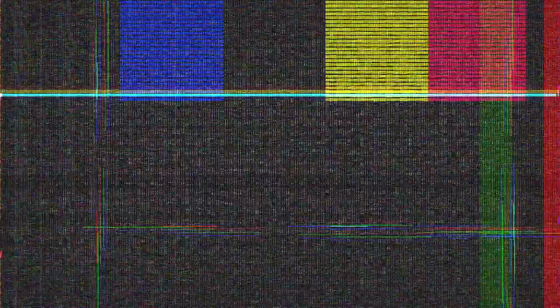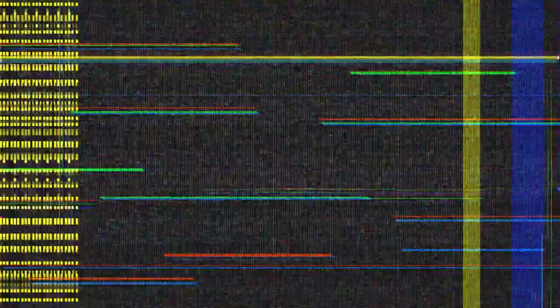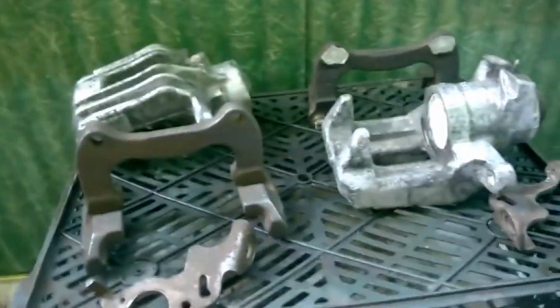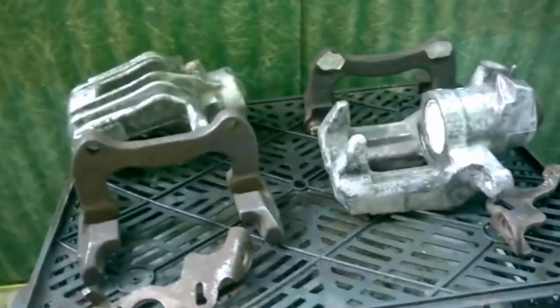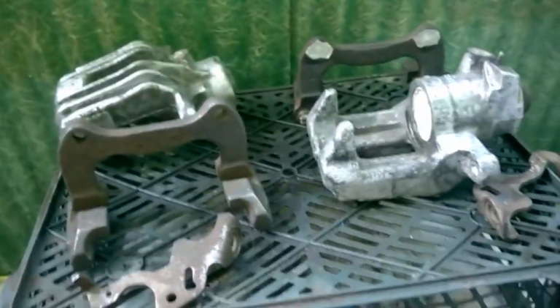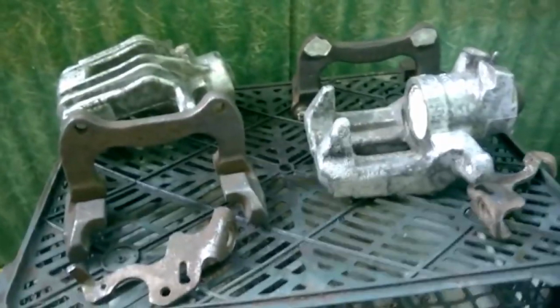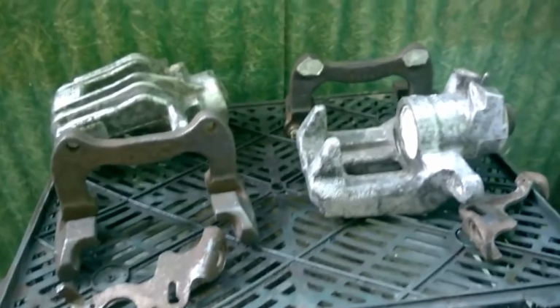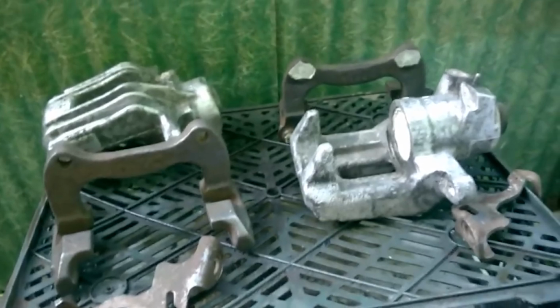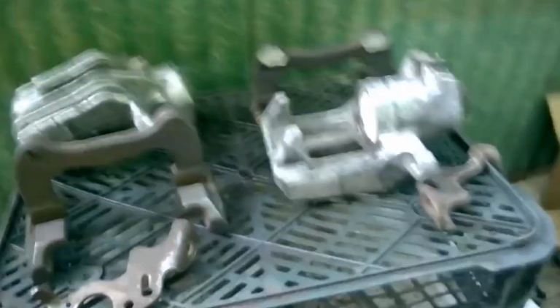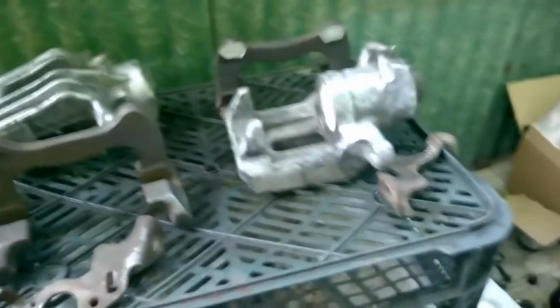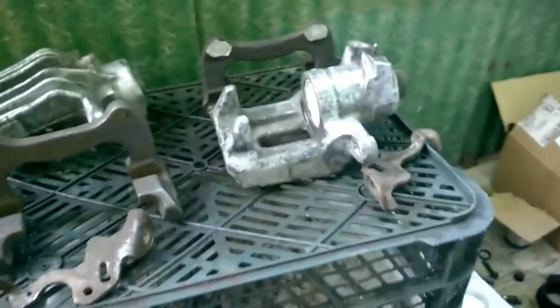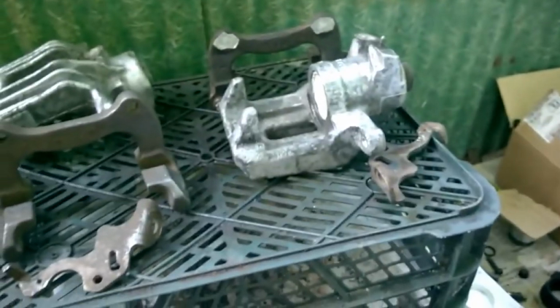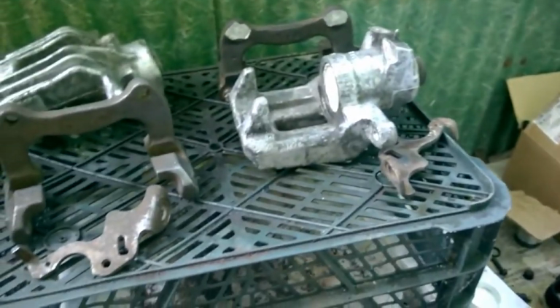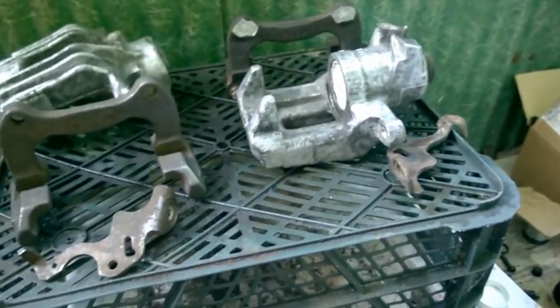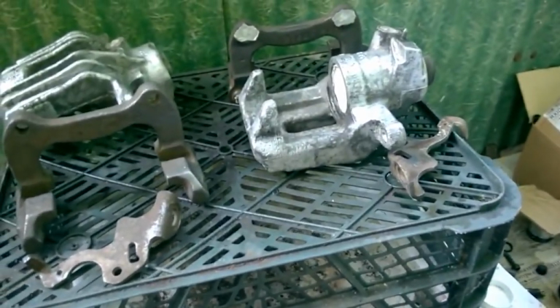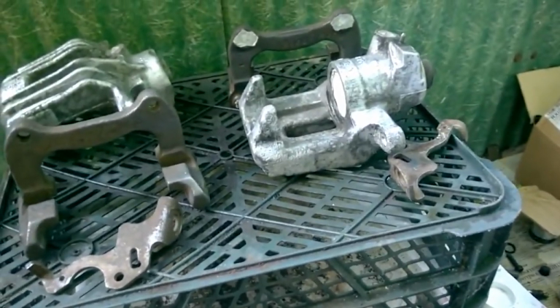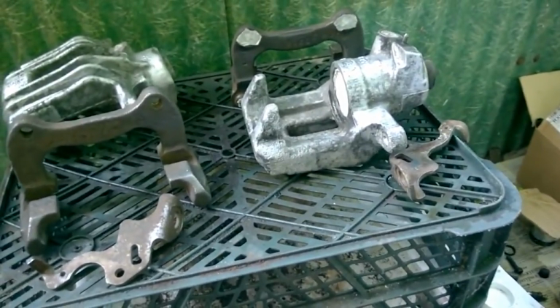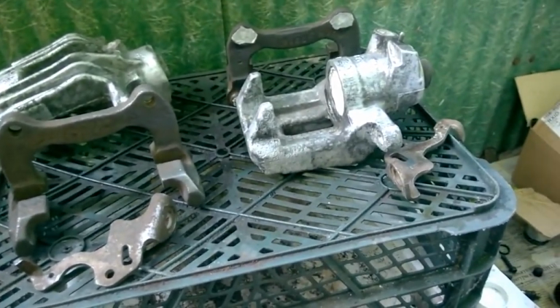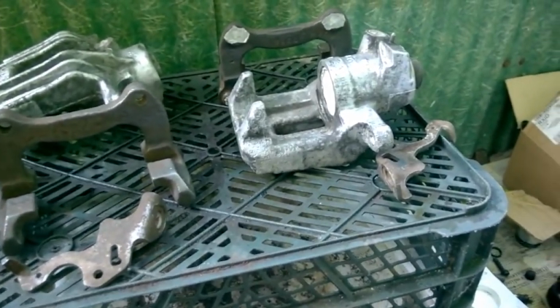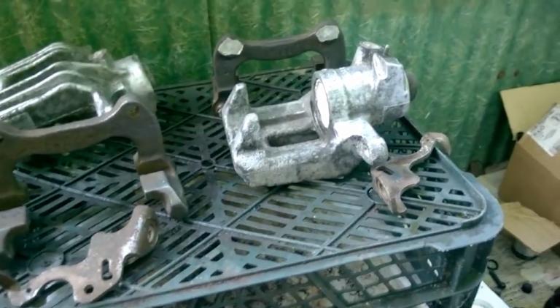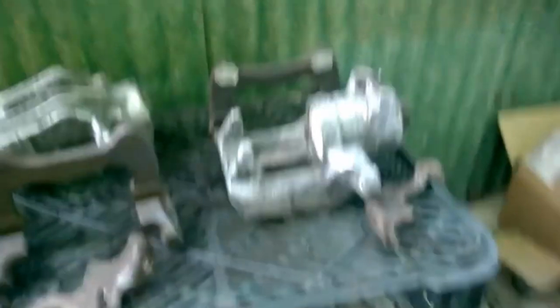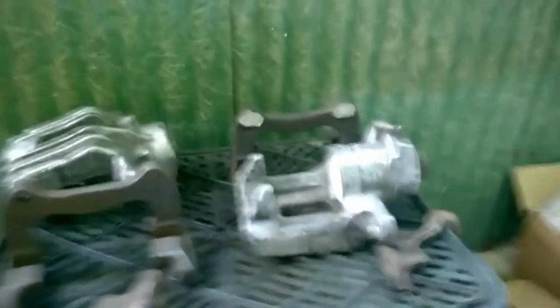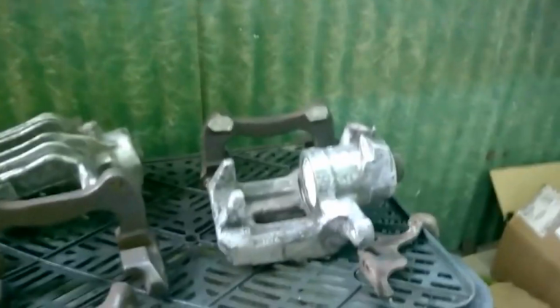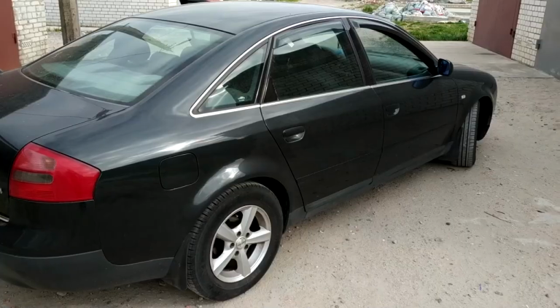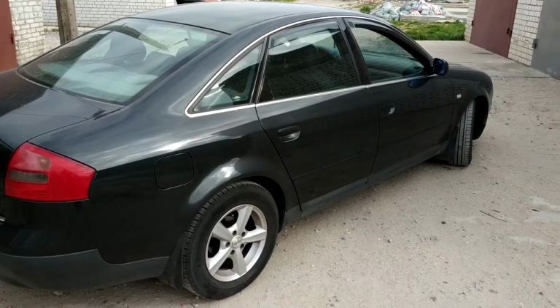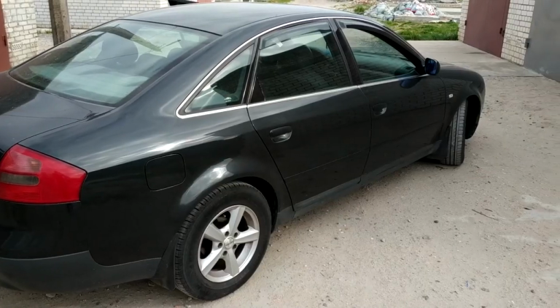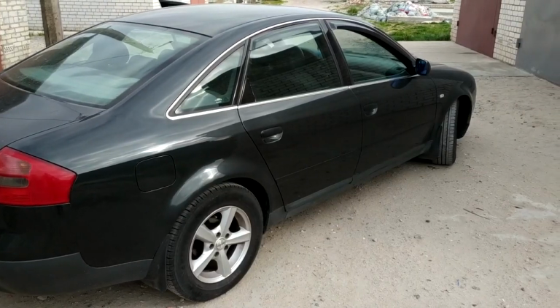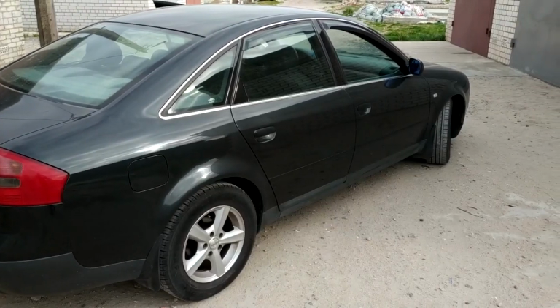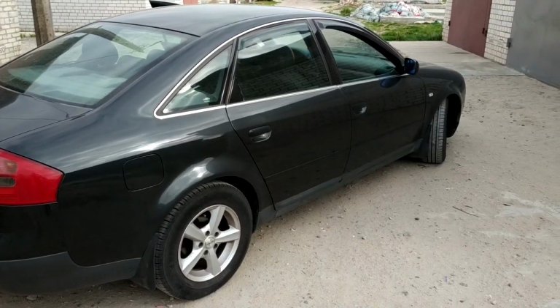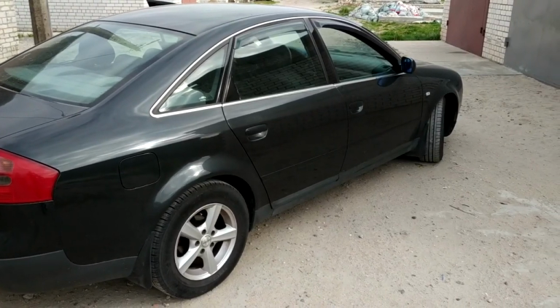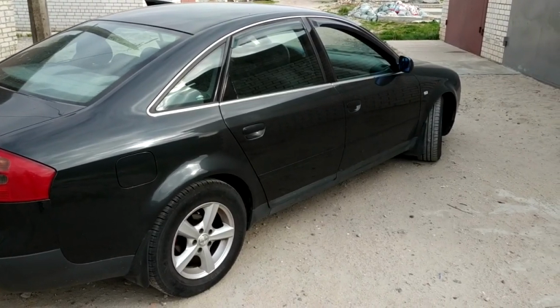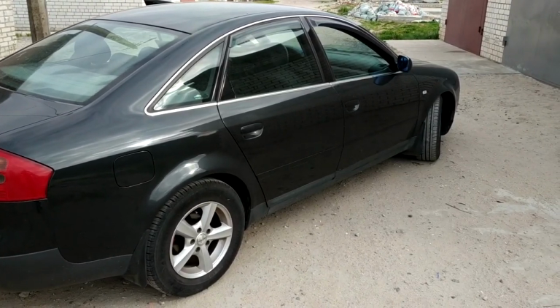Hello! In this video I will be painting the brake calipers of my Audi A6C5.